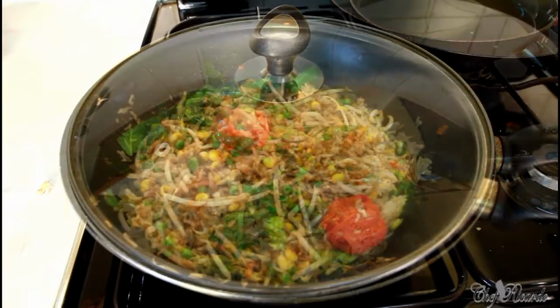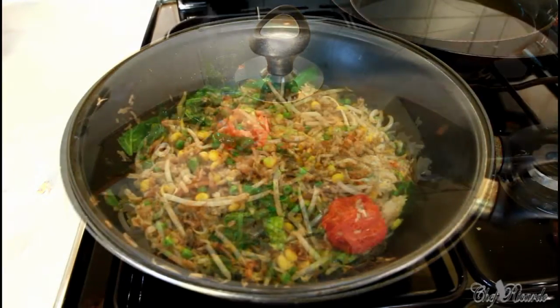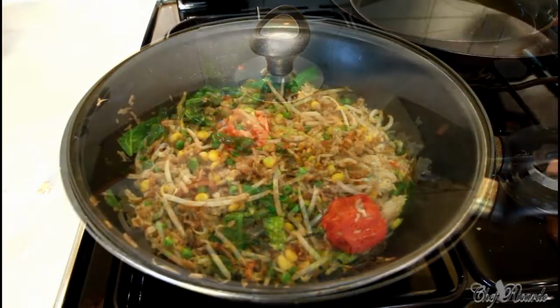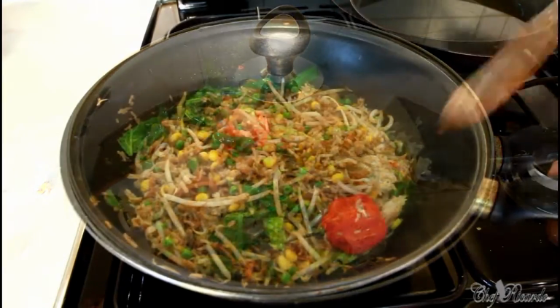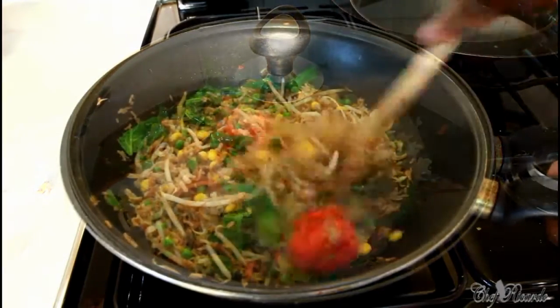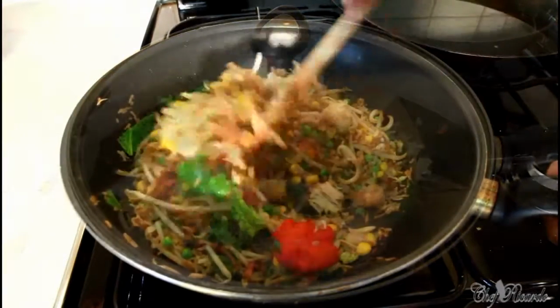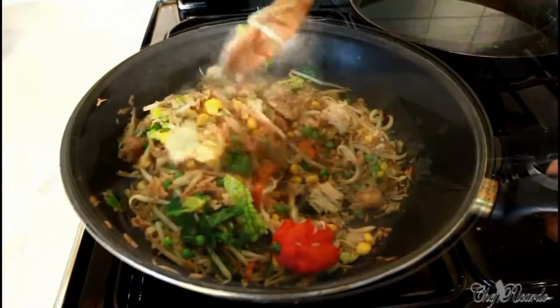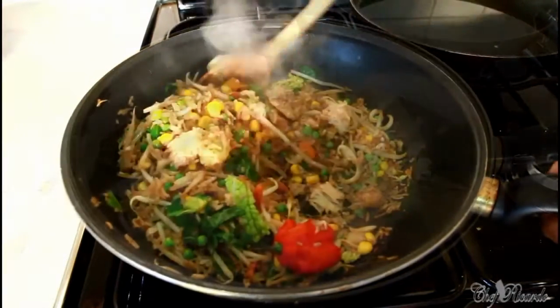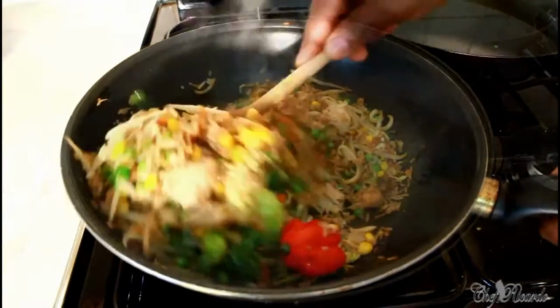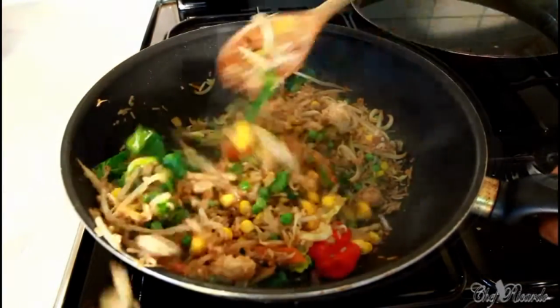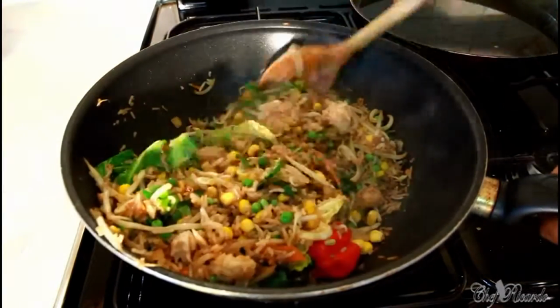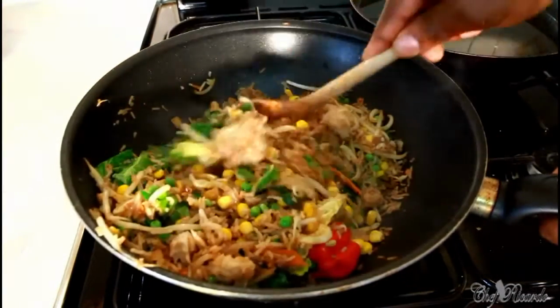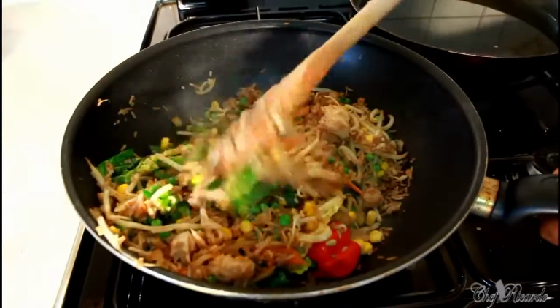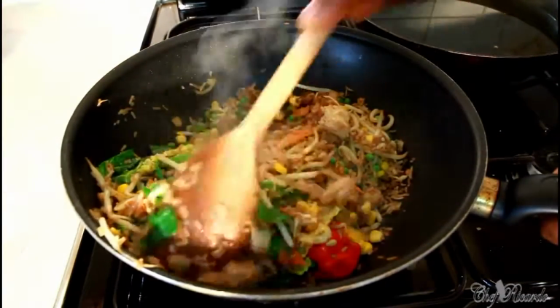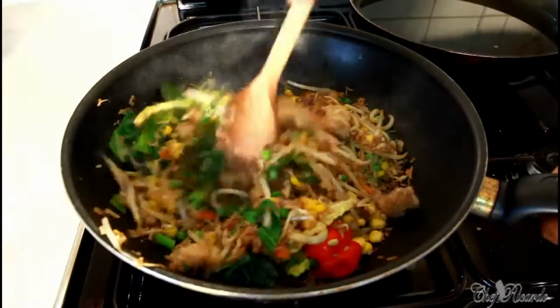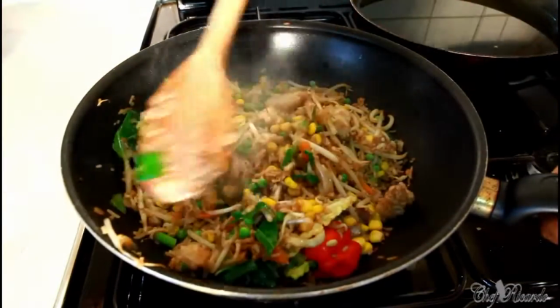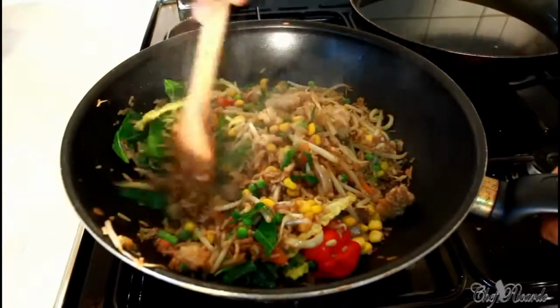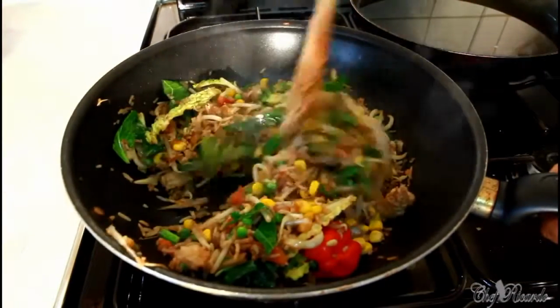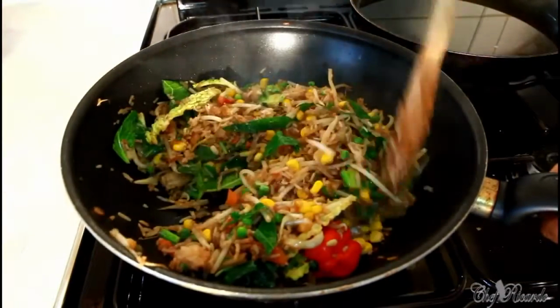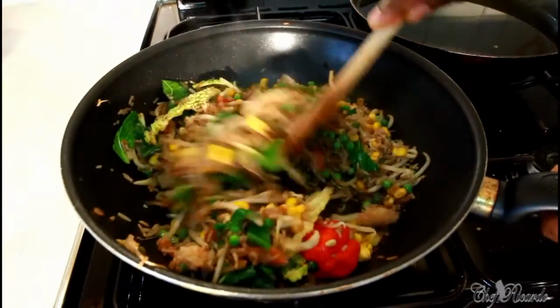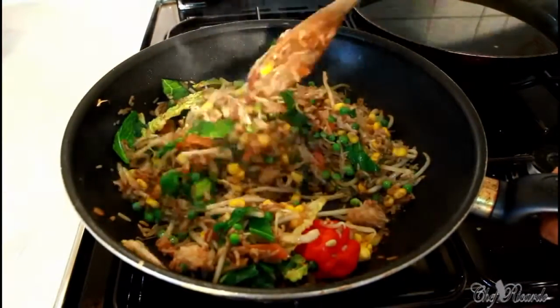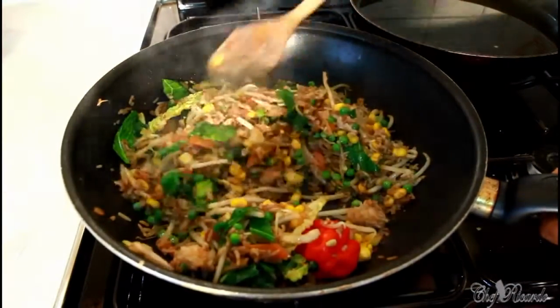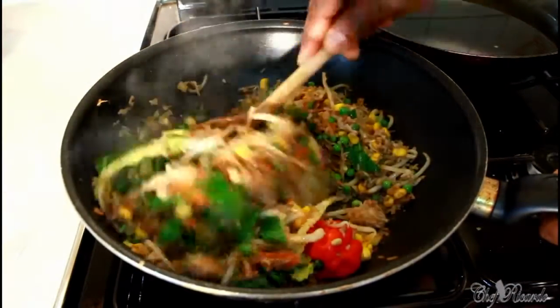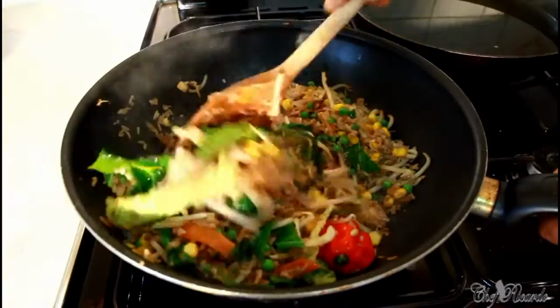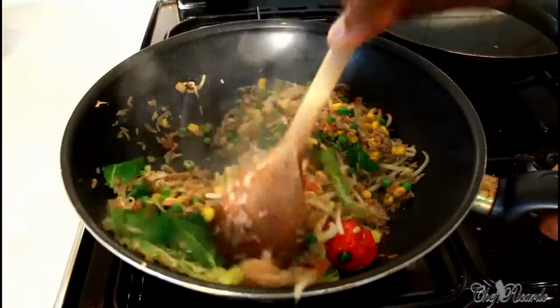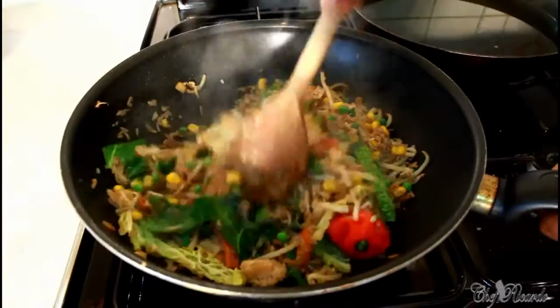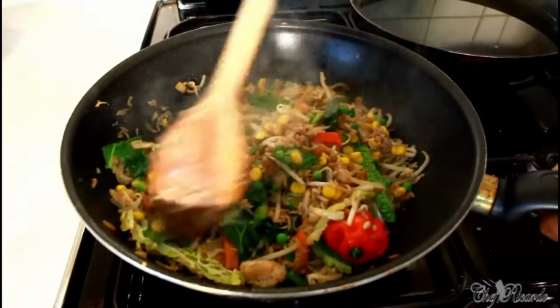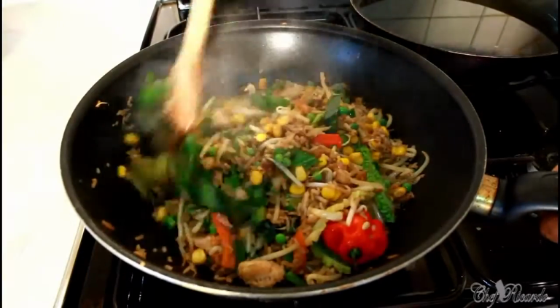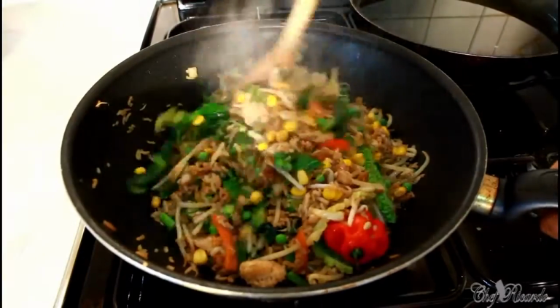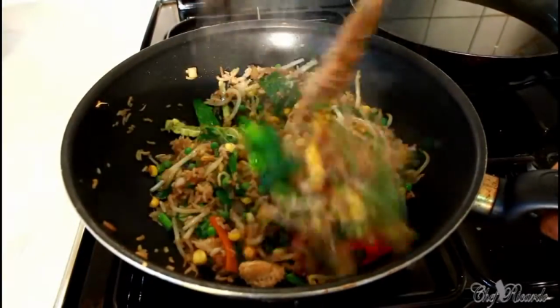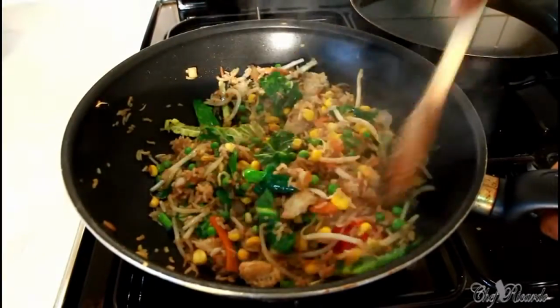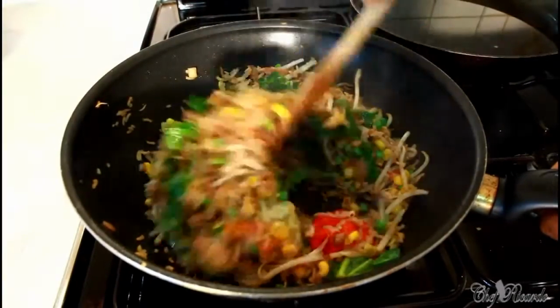Nice and lovely. Look at that rice. This is fantastic — really lovely and nice.